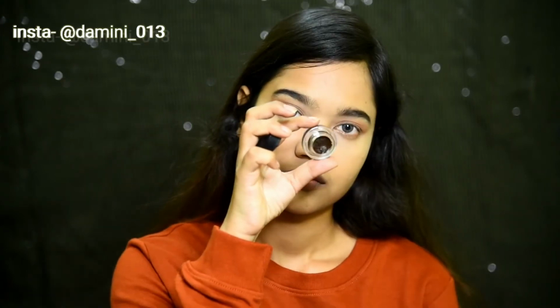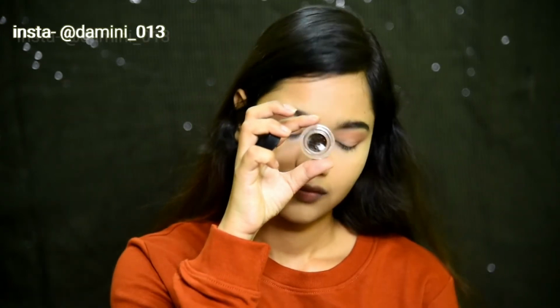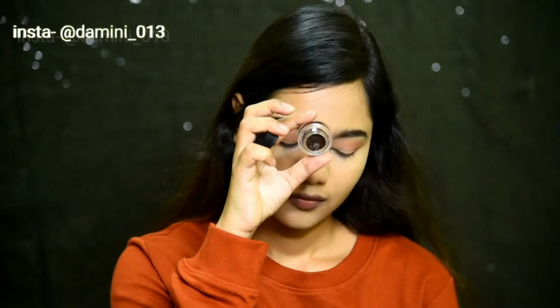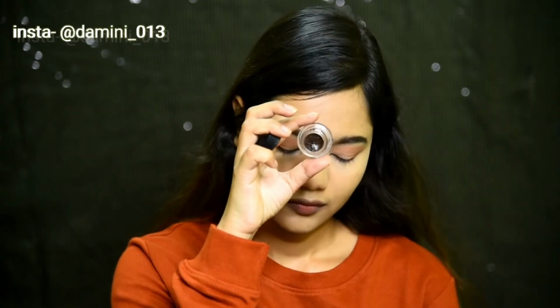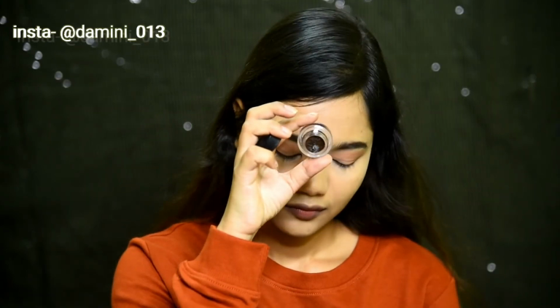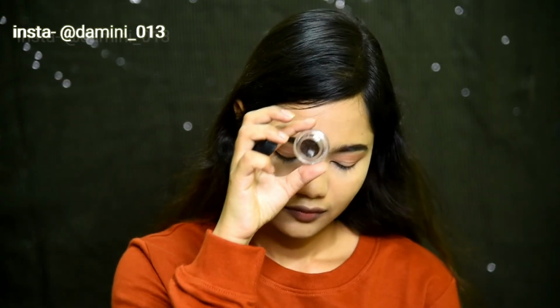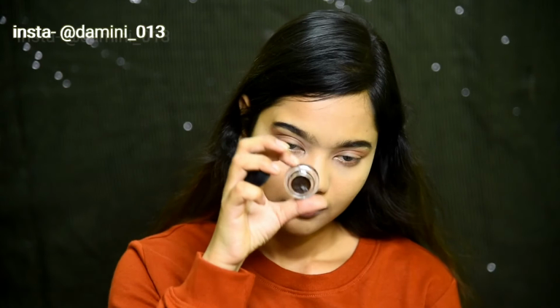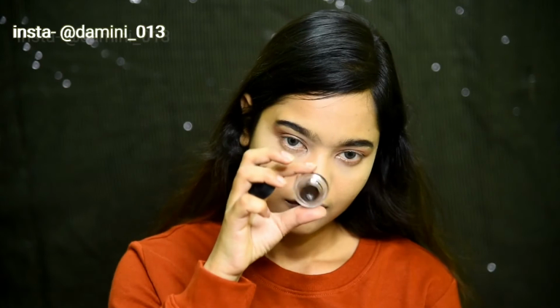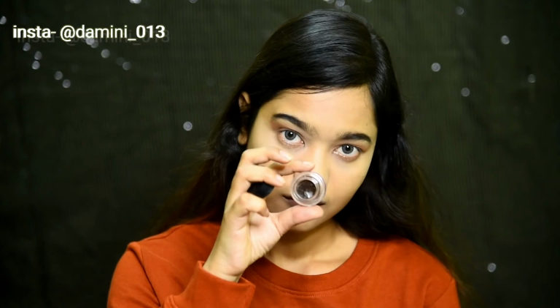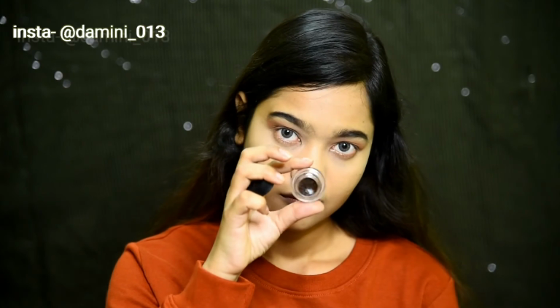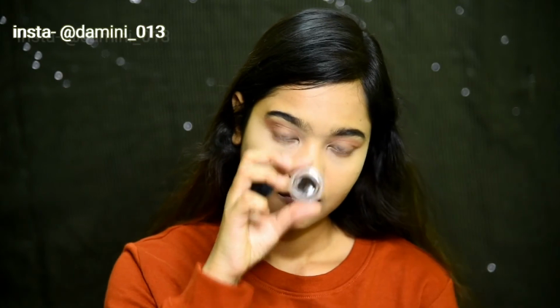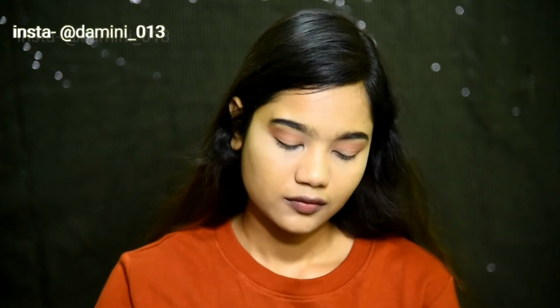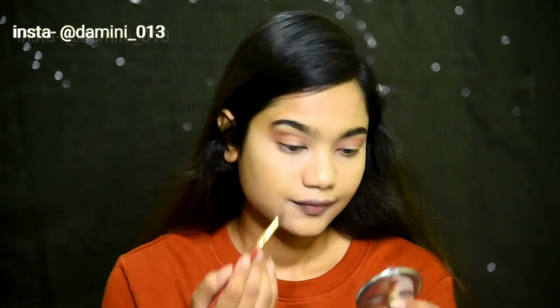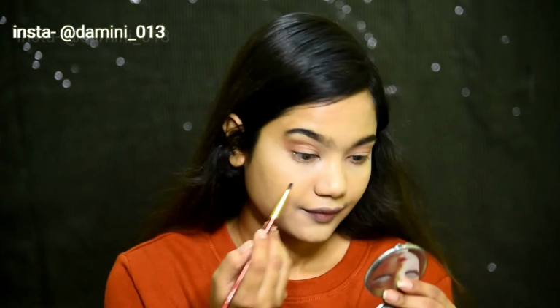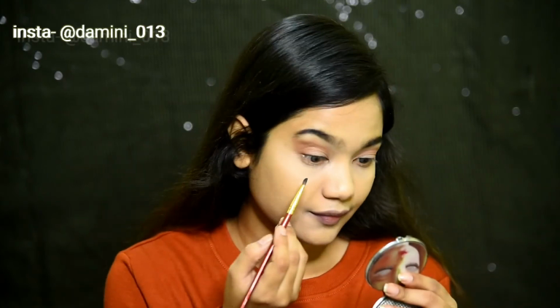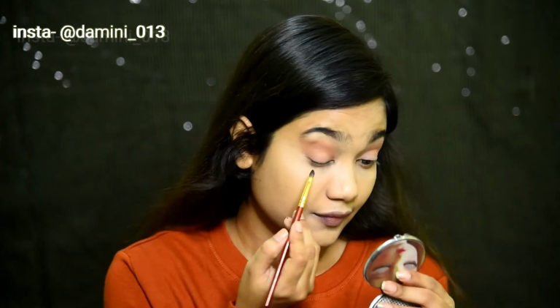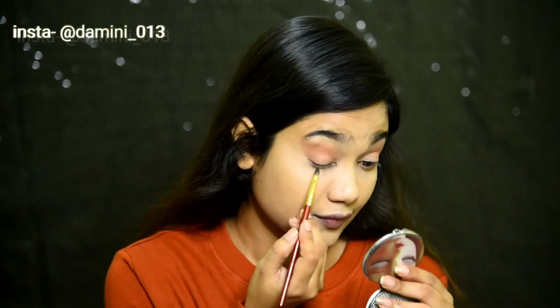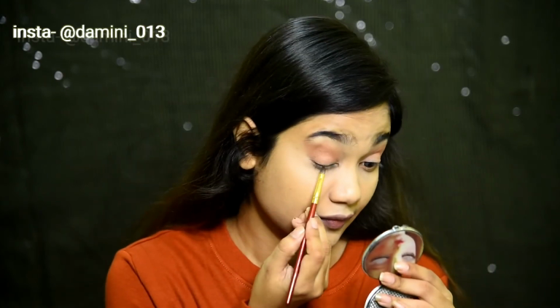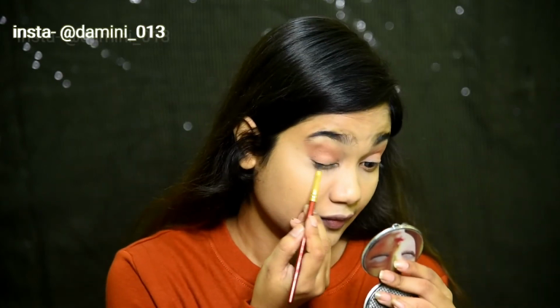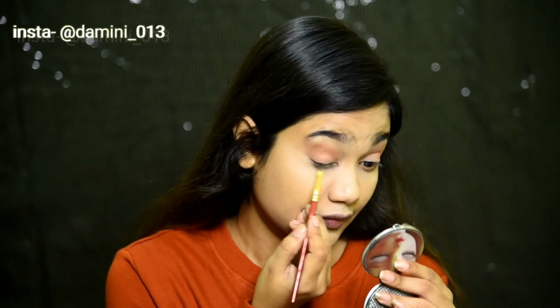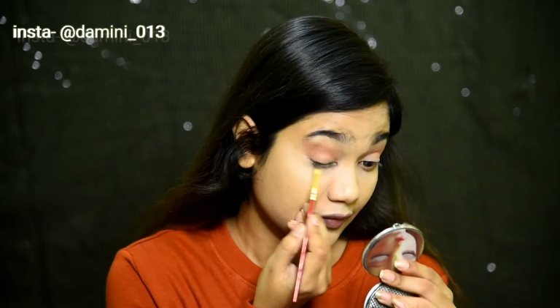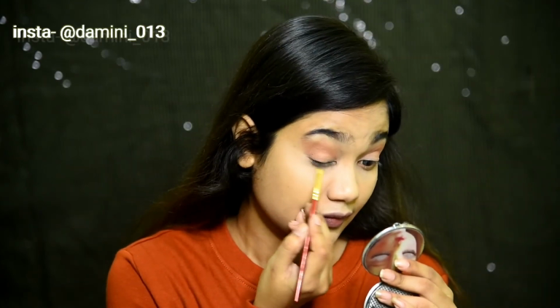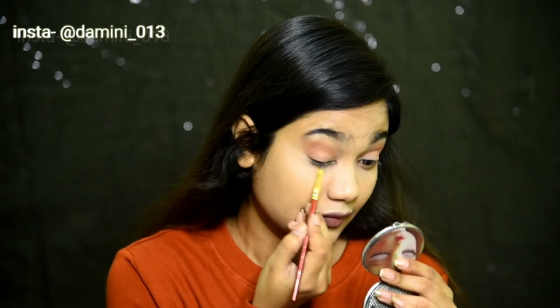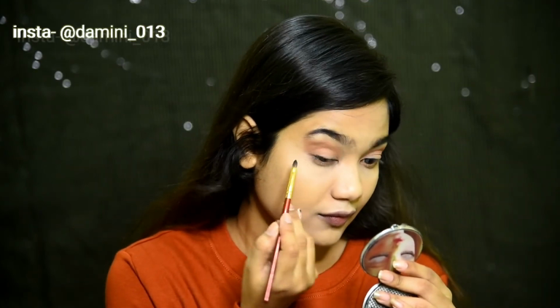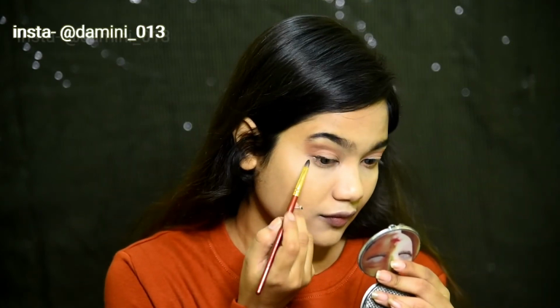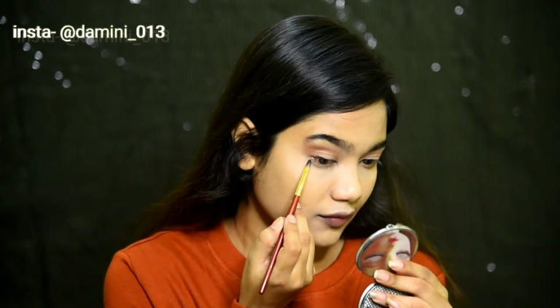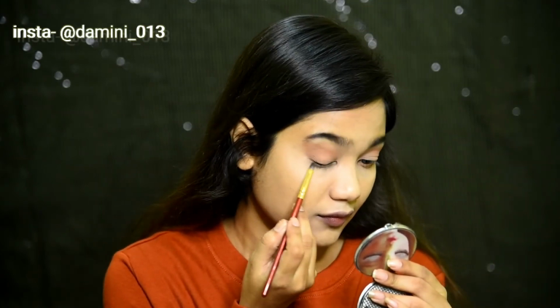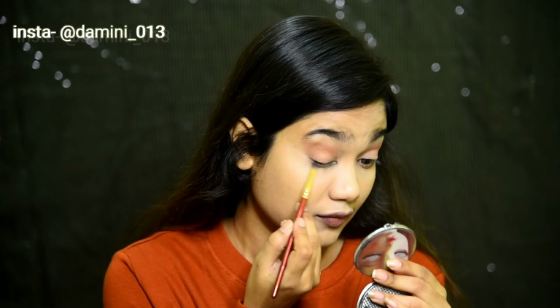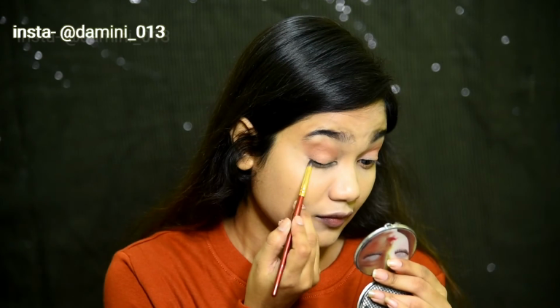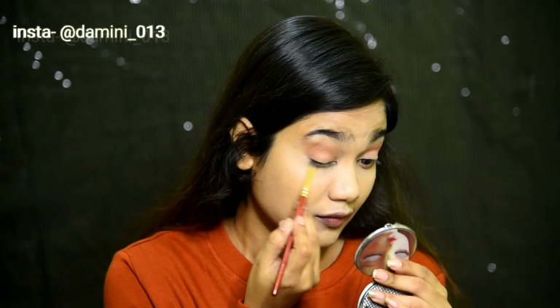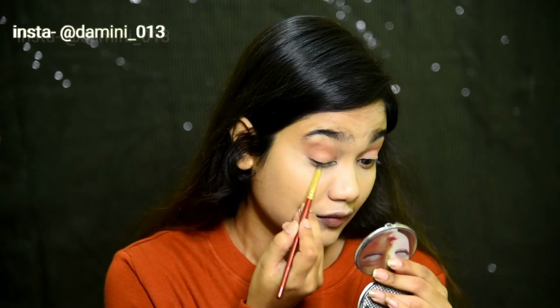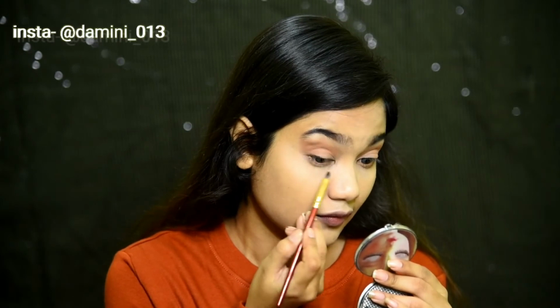Taking this brown gel eyeliner, I'm gonna line my upper lash line and smudge it at the same time with a pencil brush.